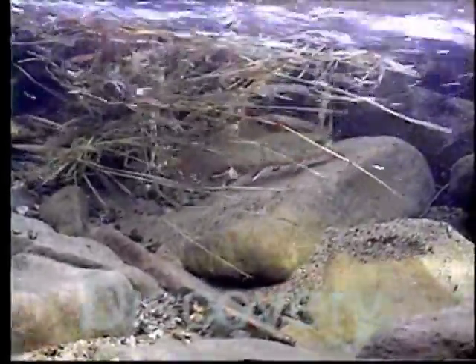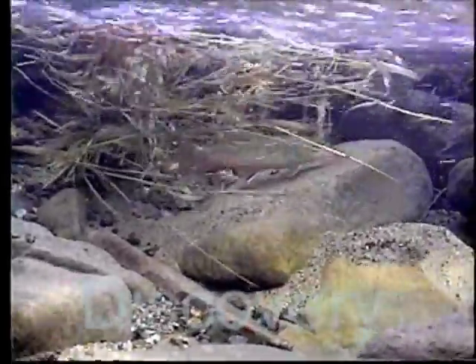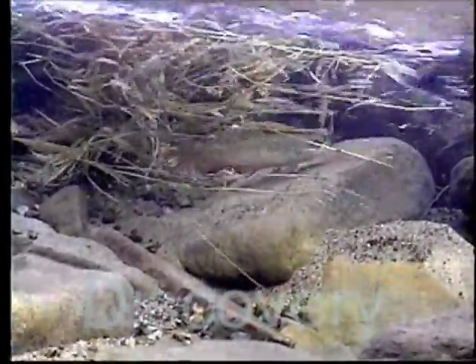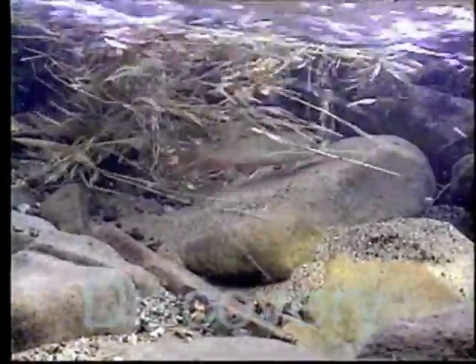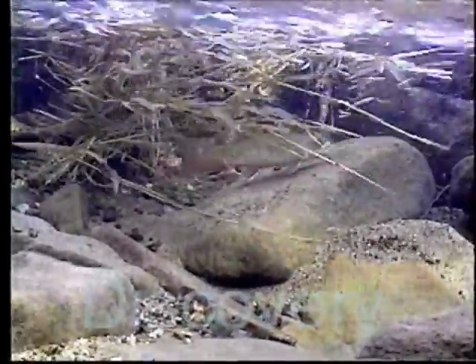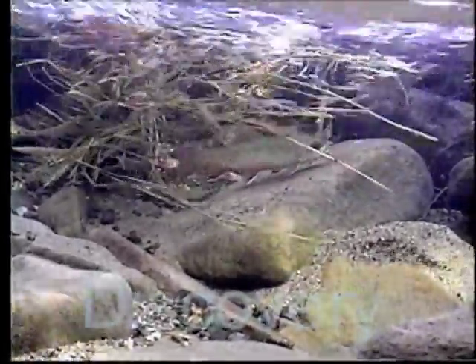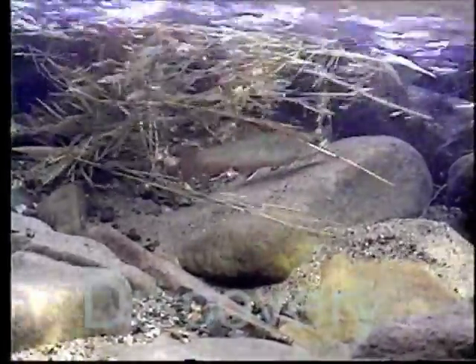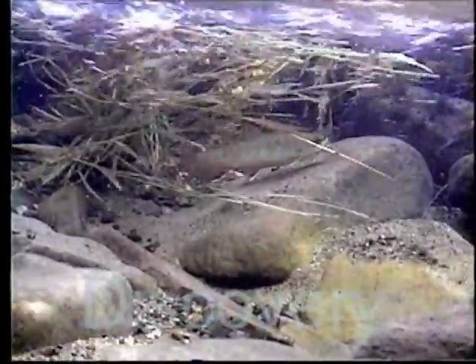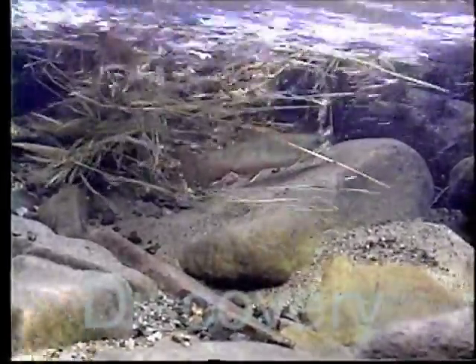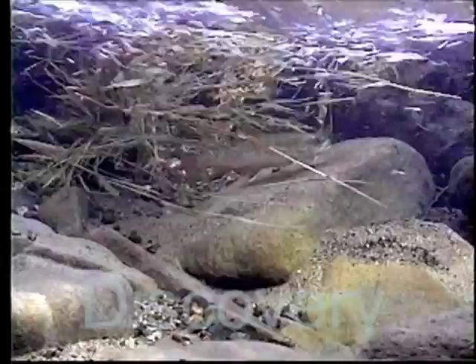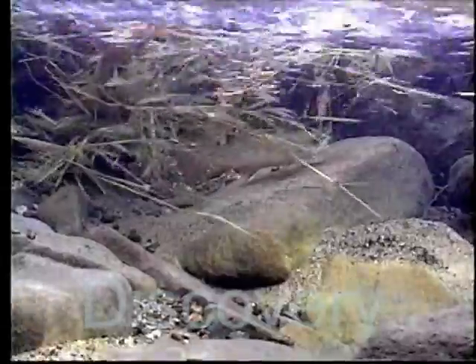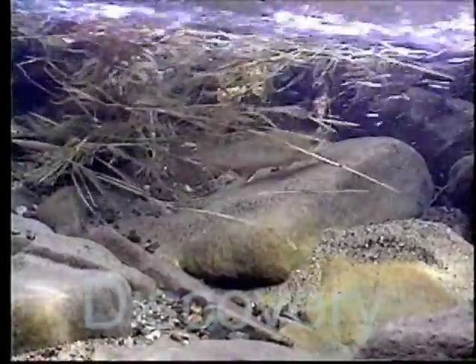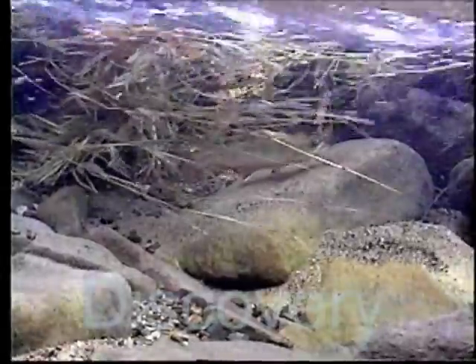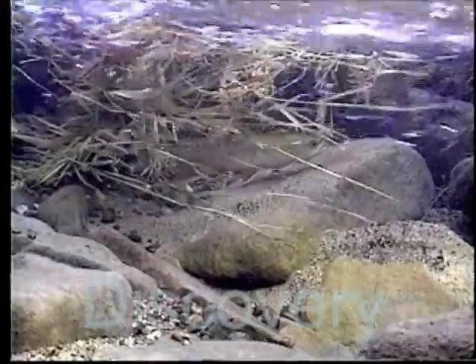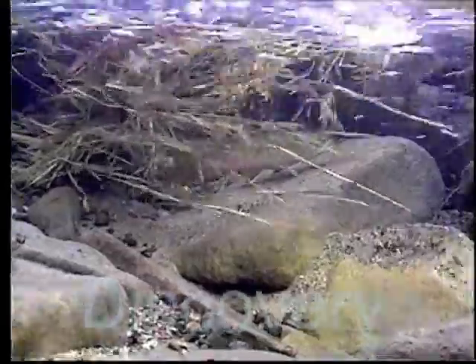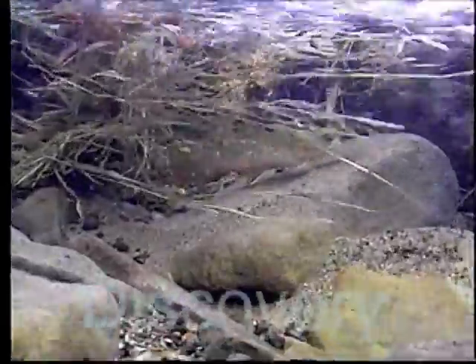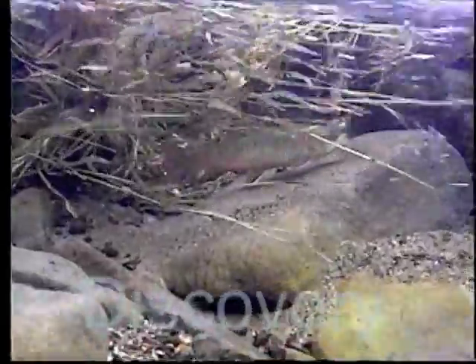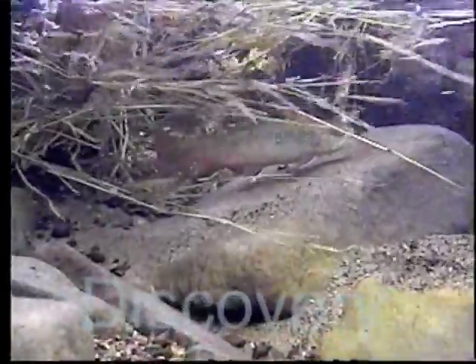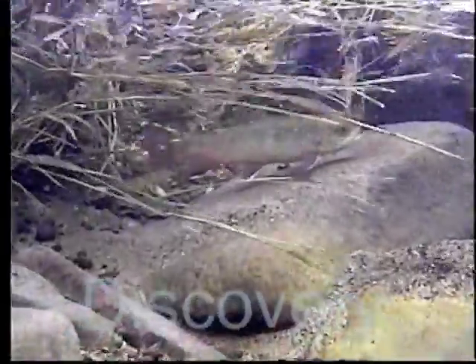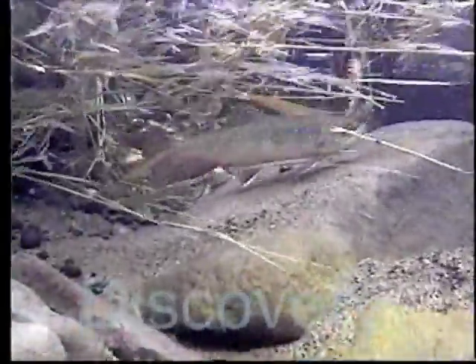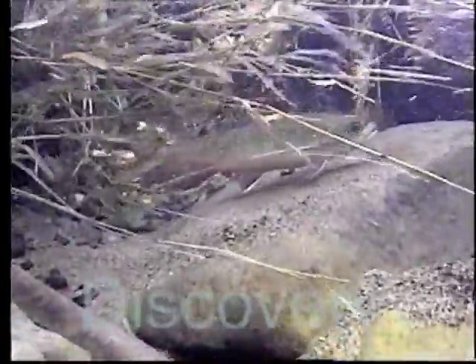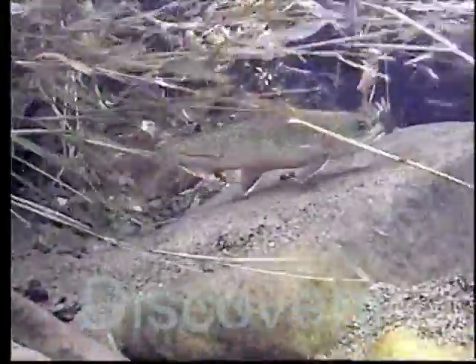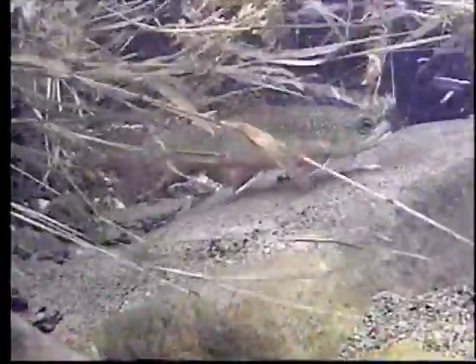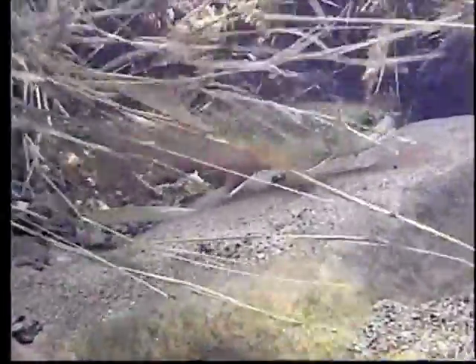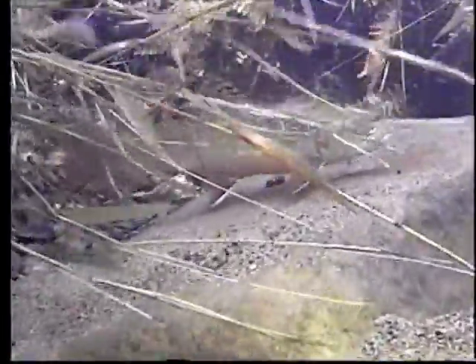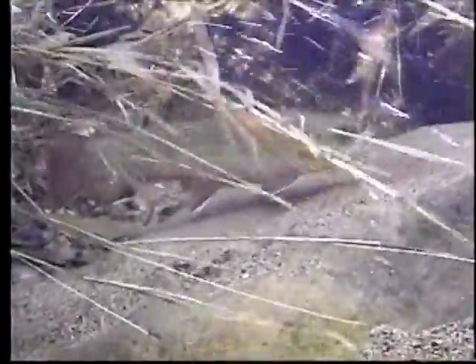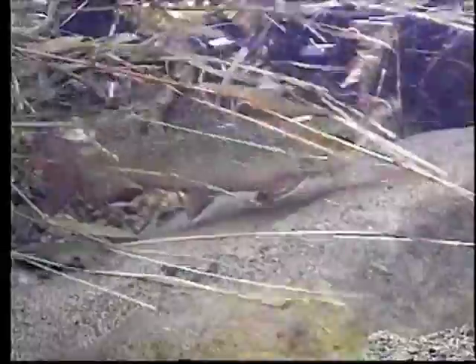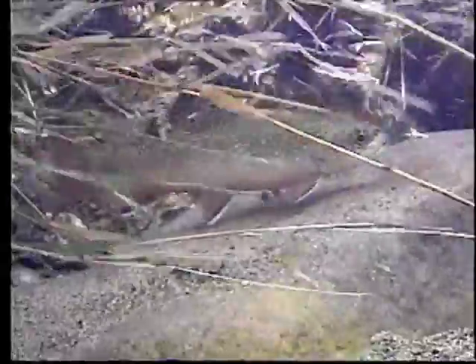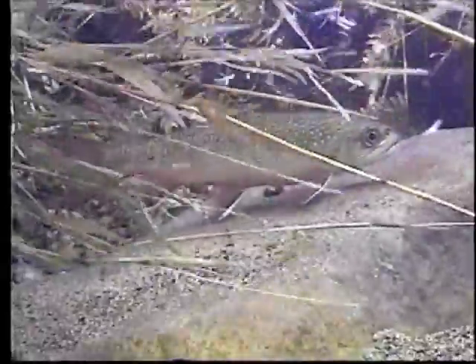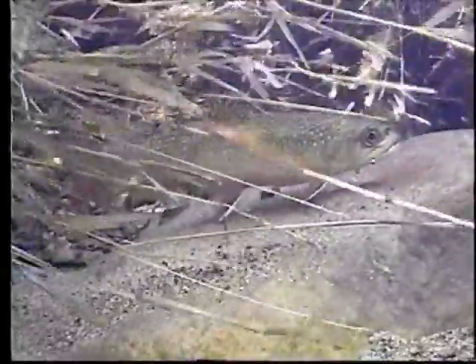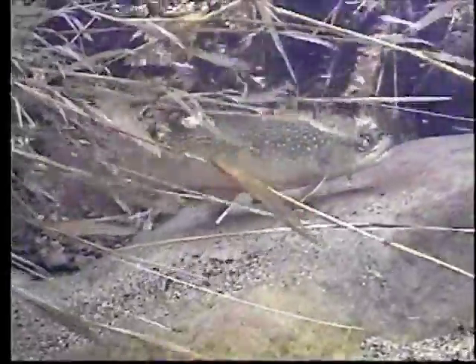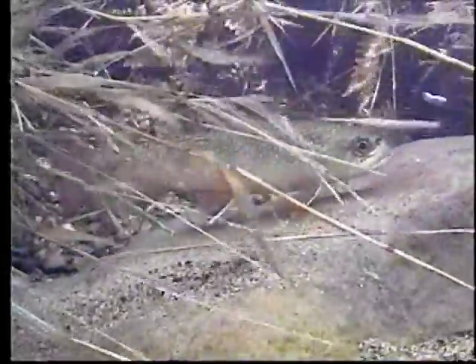Trout facing downstream — I see it in almost every pool. What does this mean to an angler? Or does it matter?